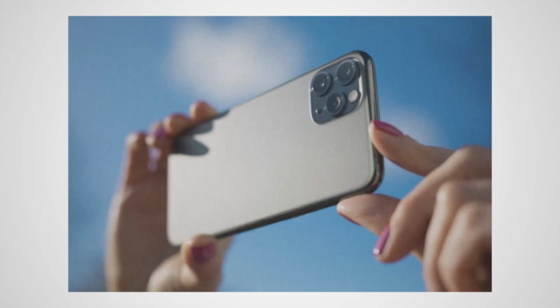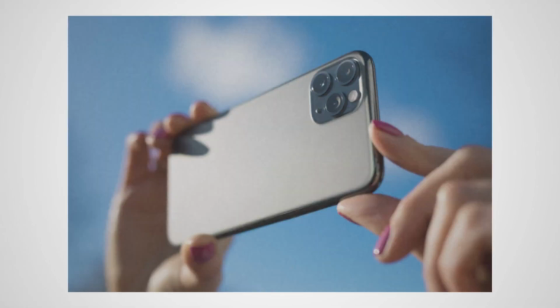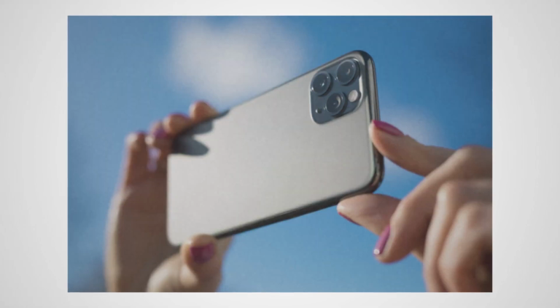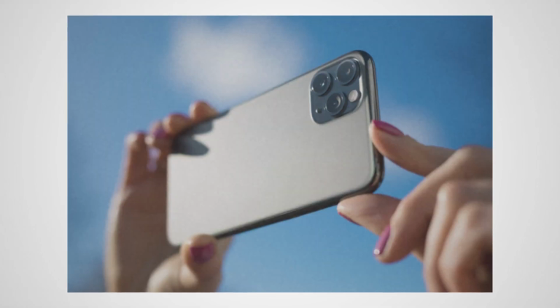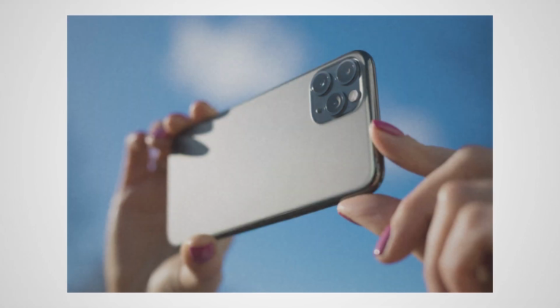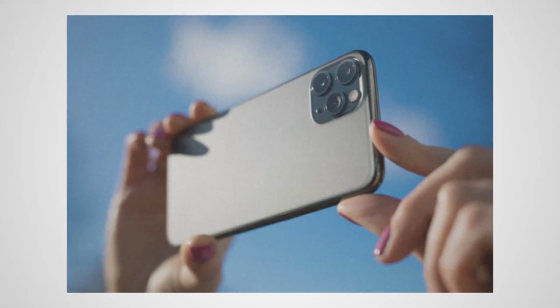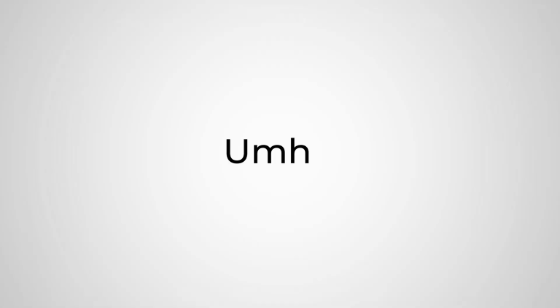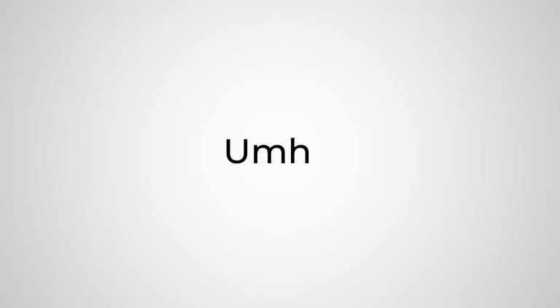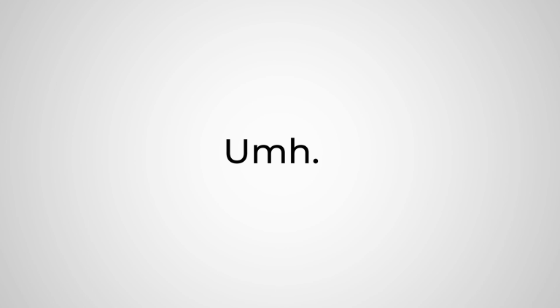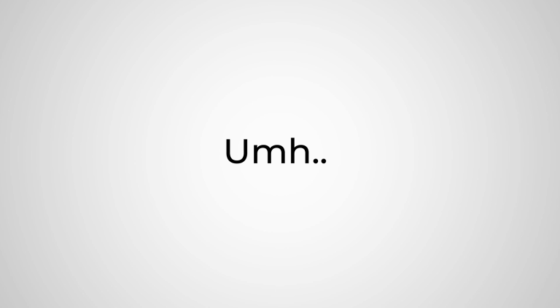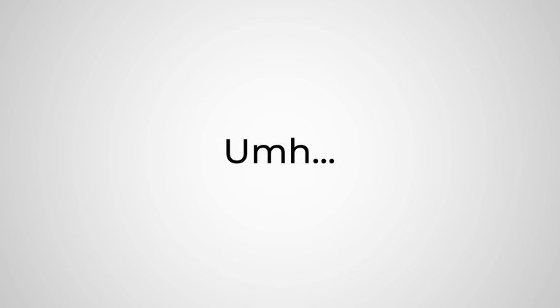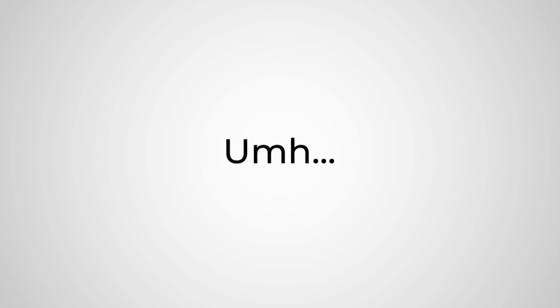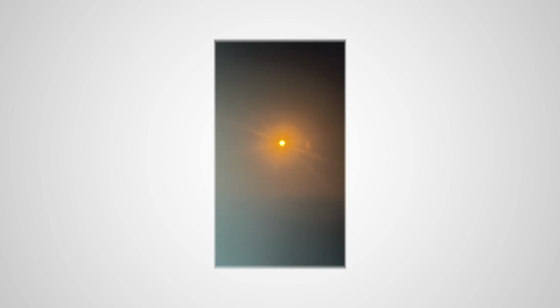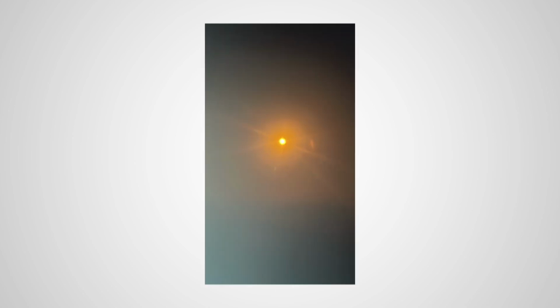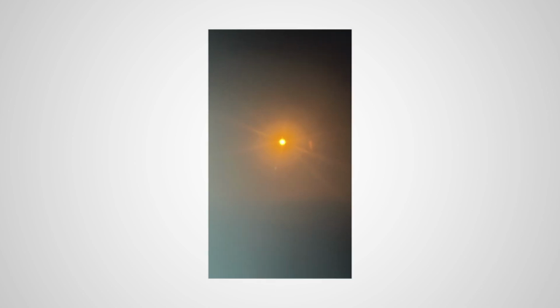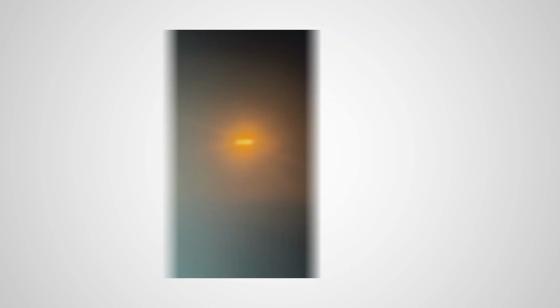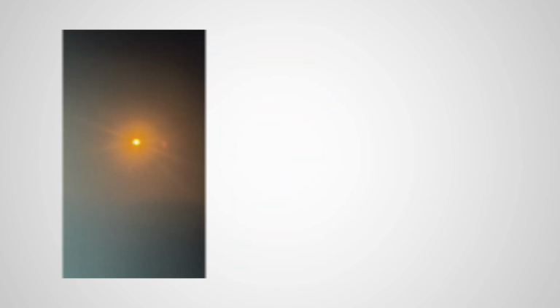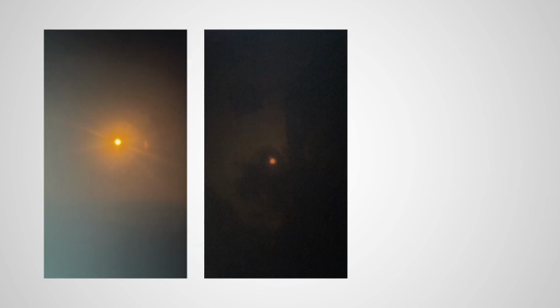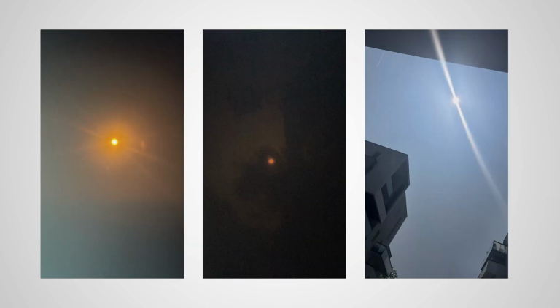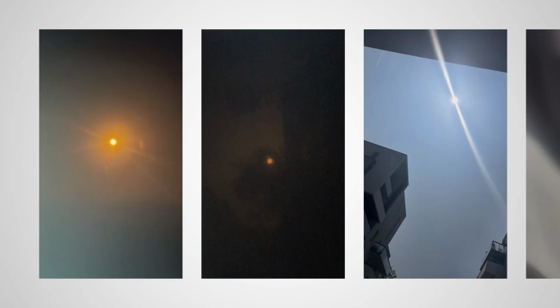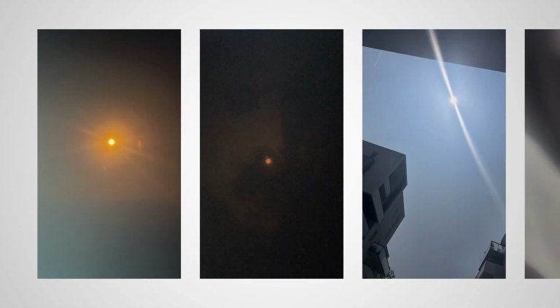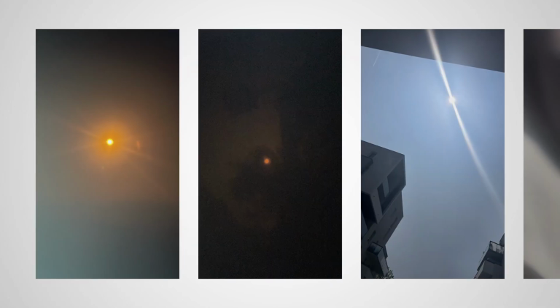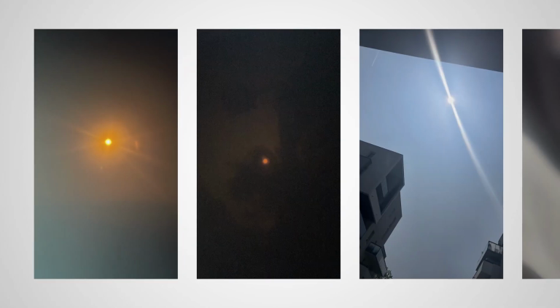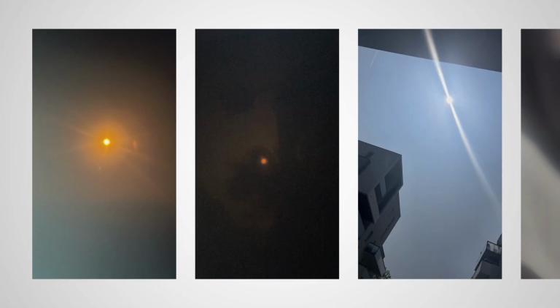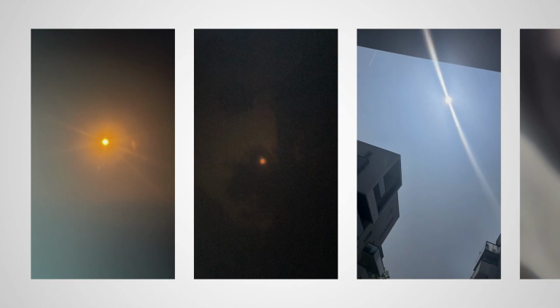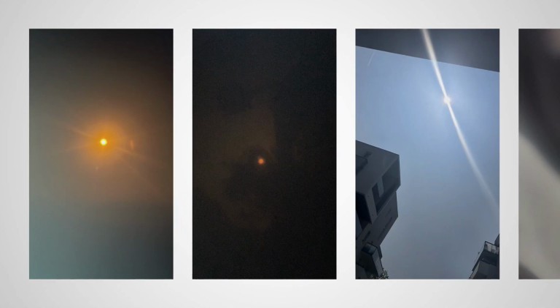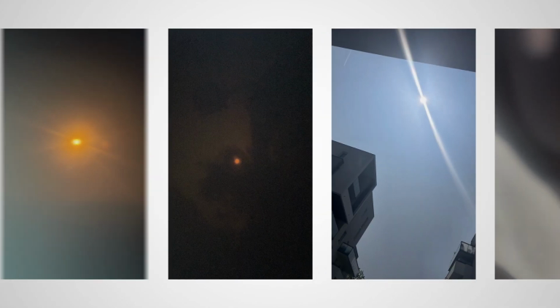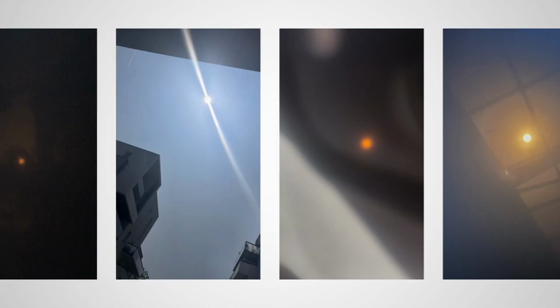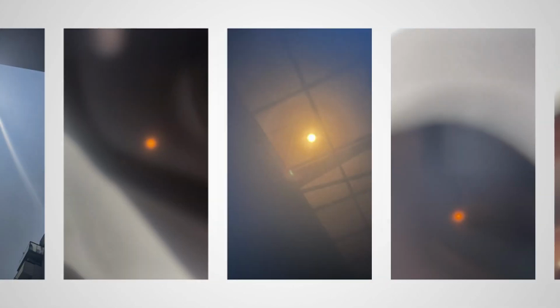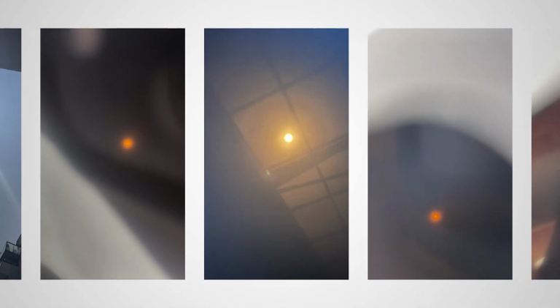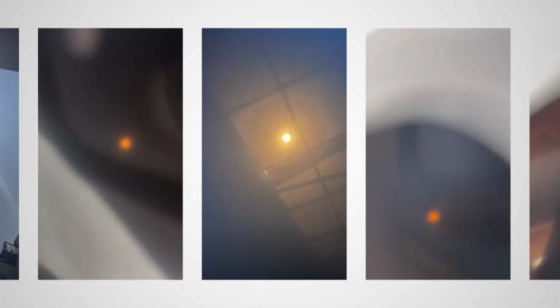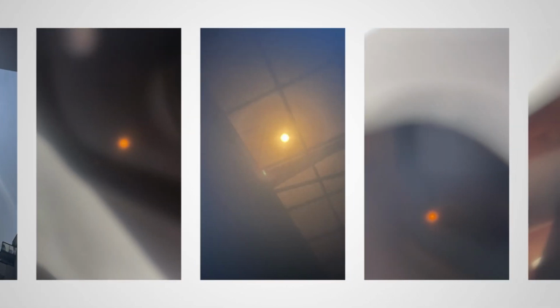Your smartphone. Trust me, your pictures will definitely look like this. Not so epic, isn't it?